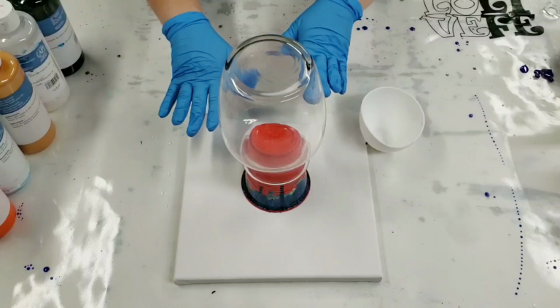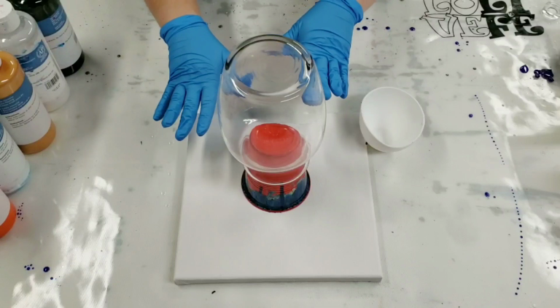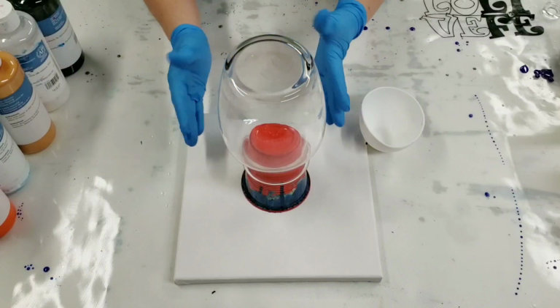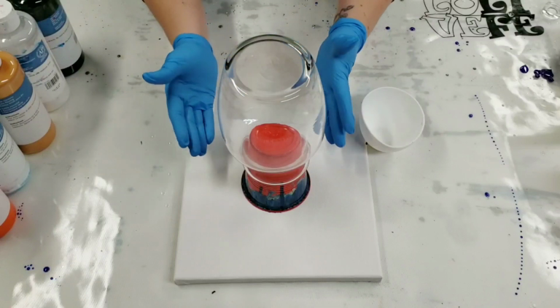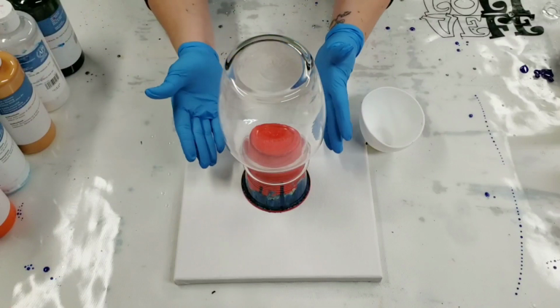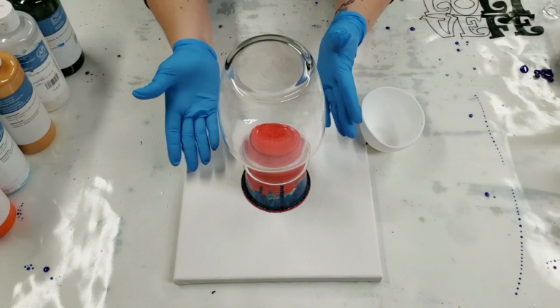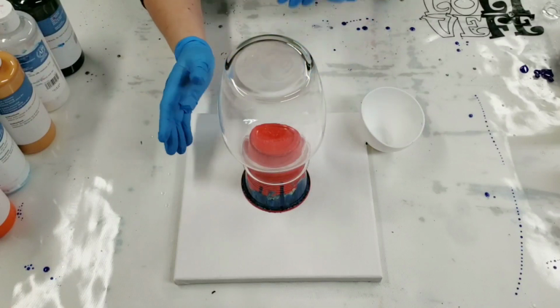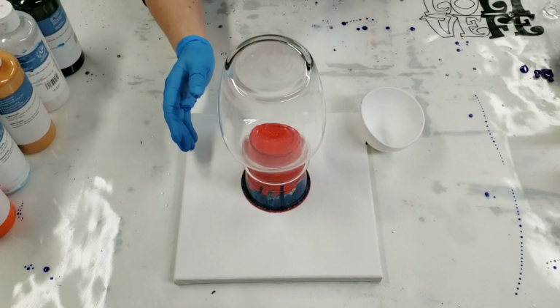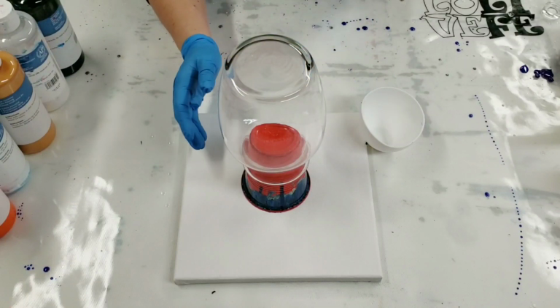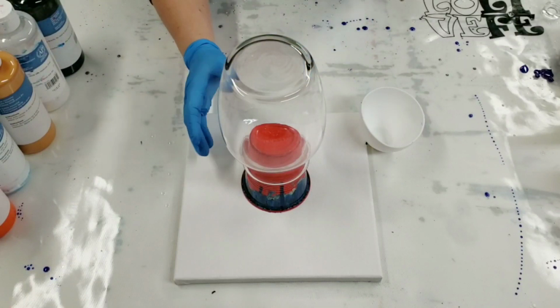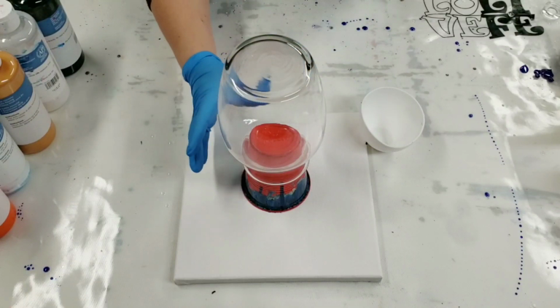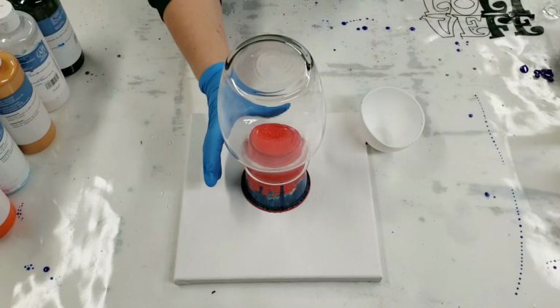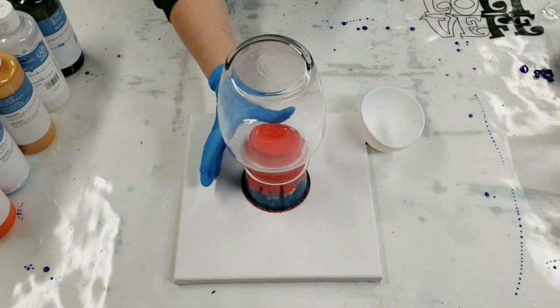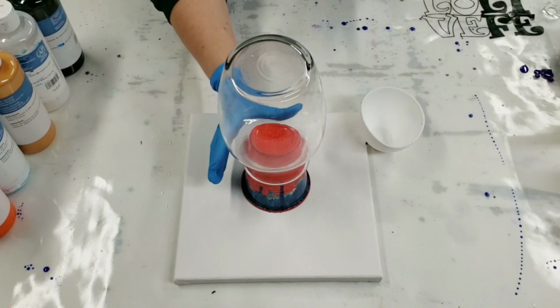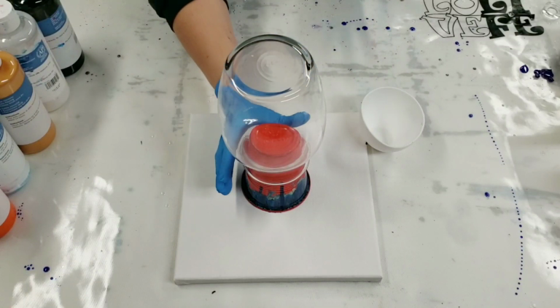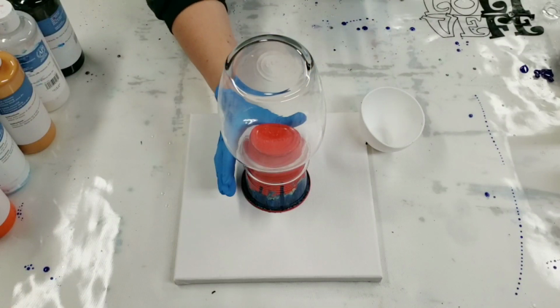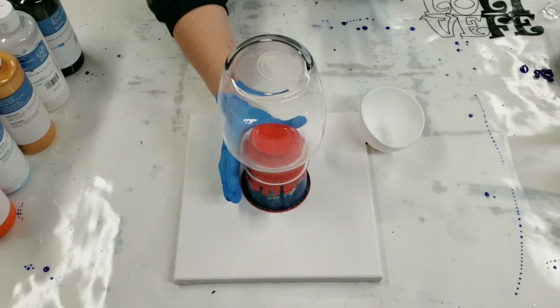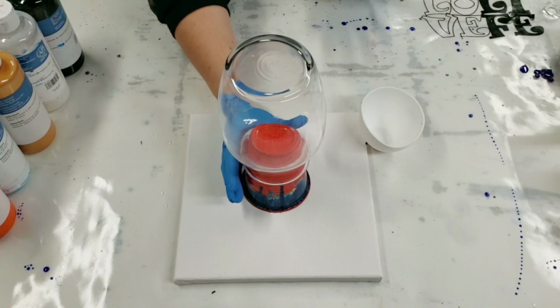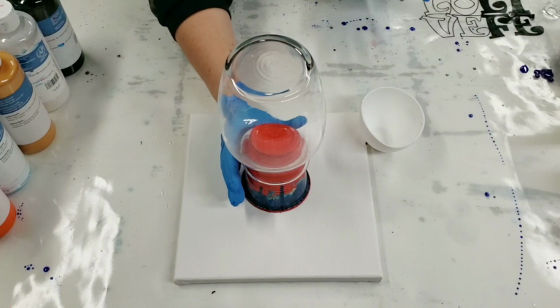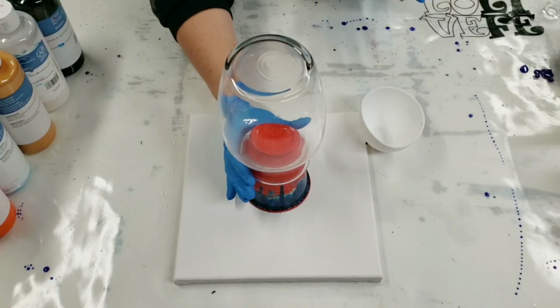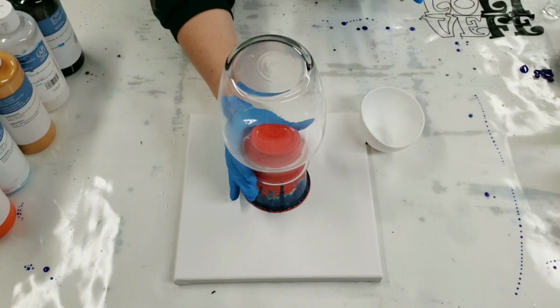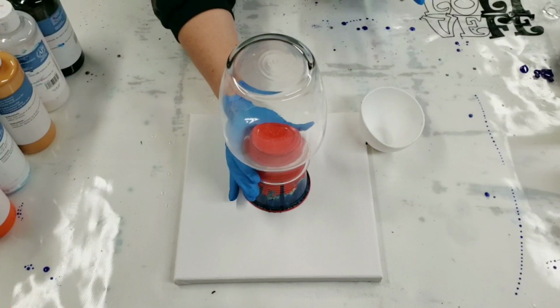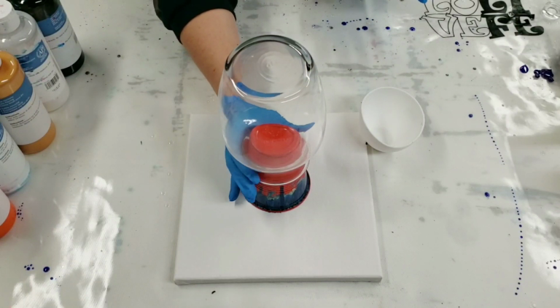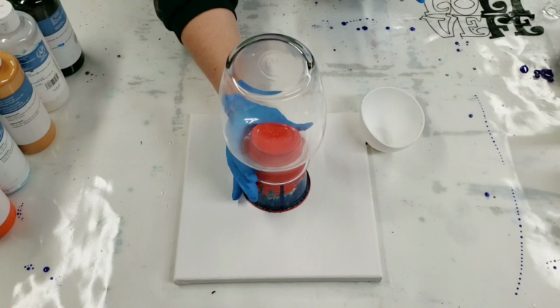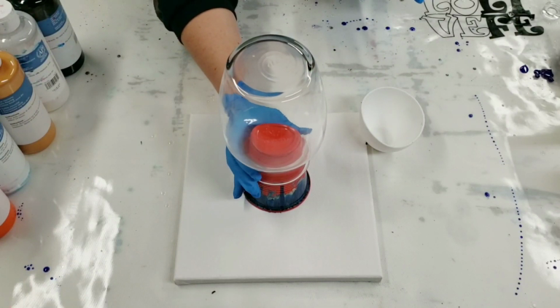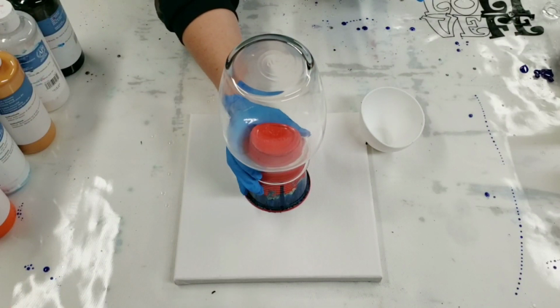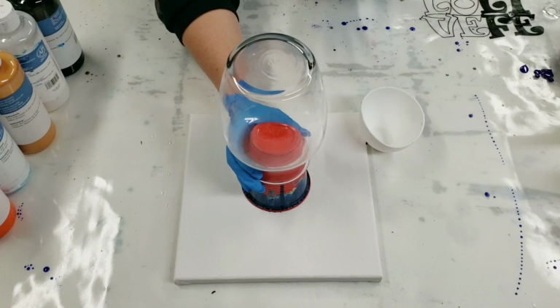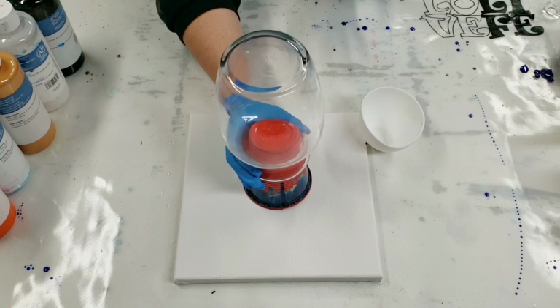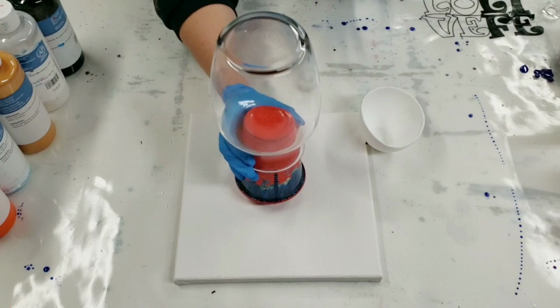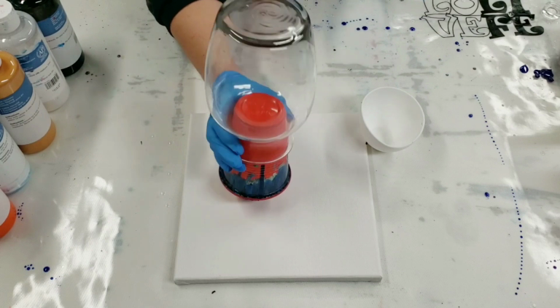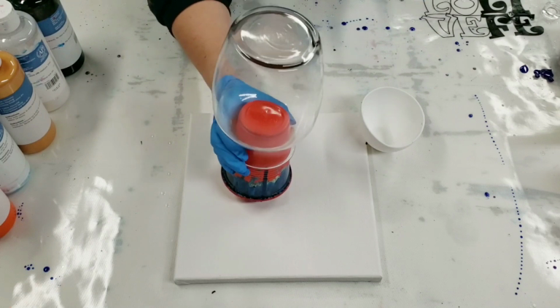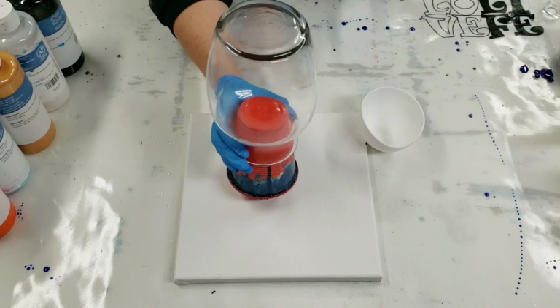Hey guys, Mixed Media Girl here. We're gonna paint a vase today. It's one of my favorite things to paint with acrylic pouring.